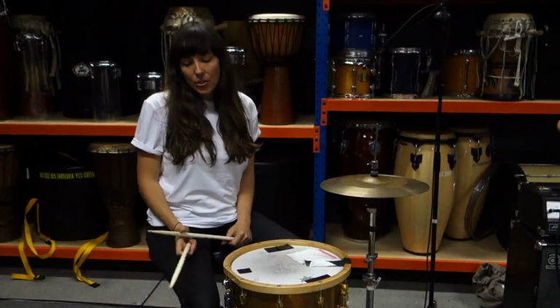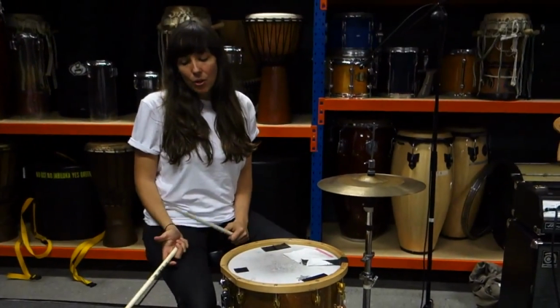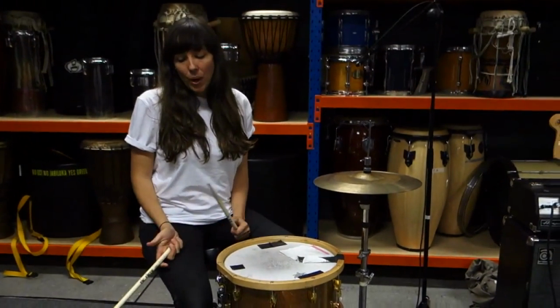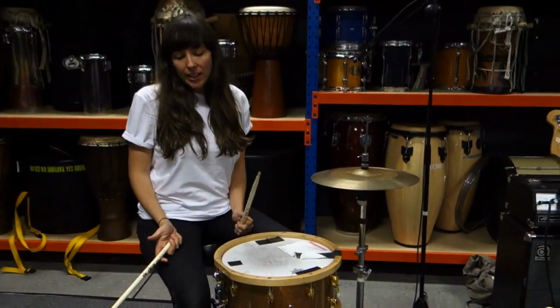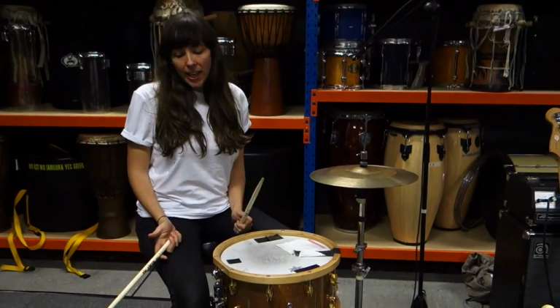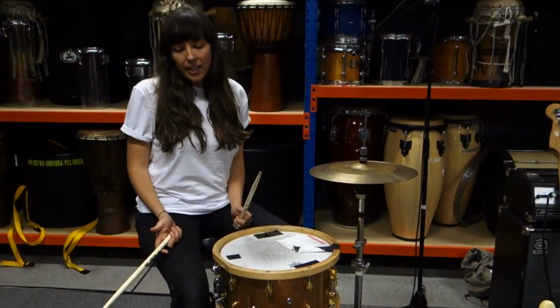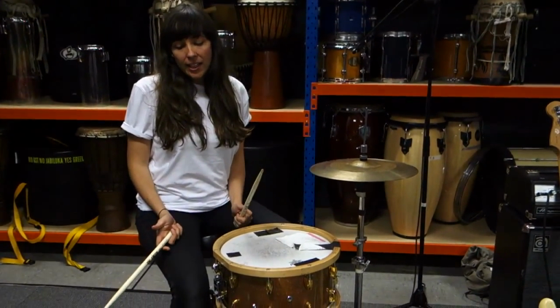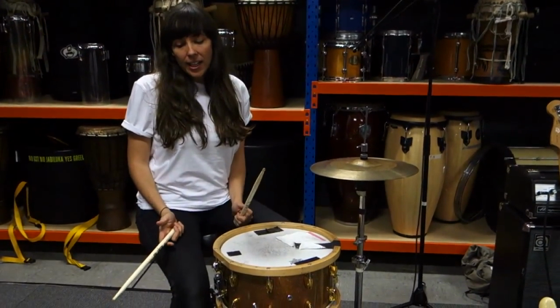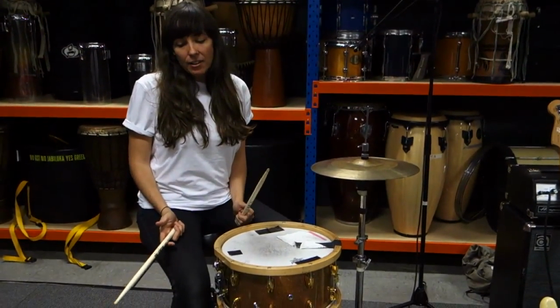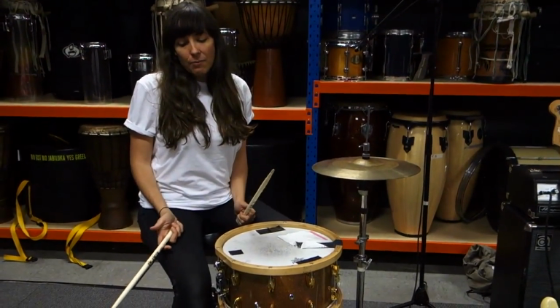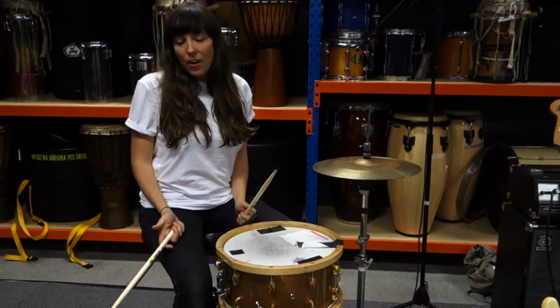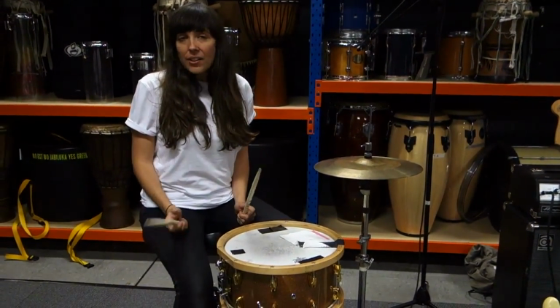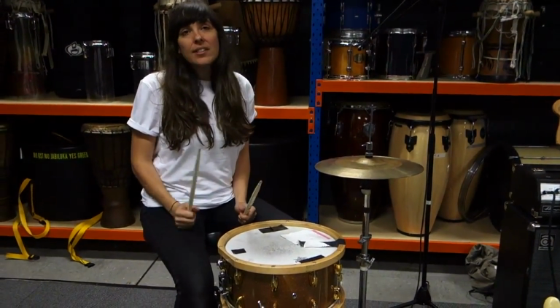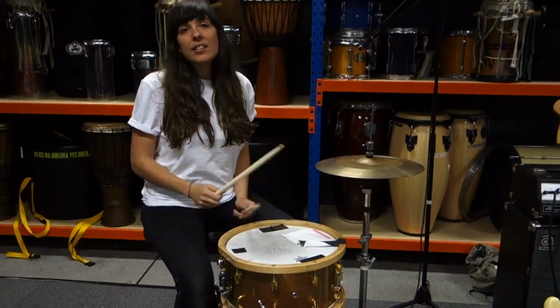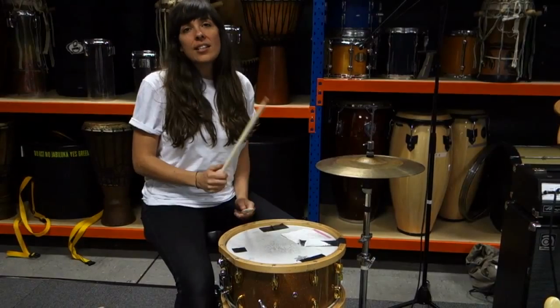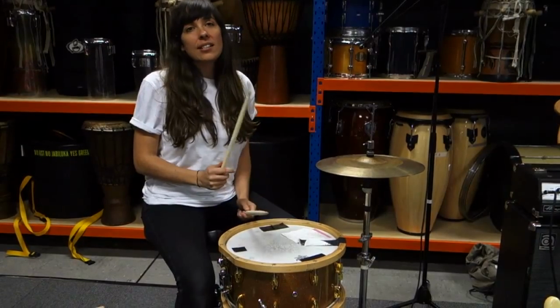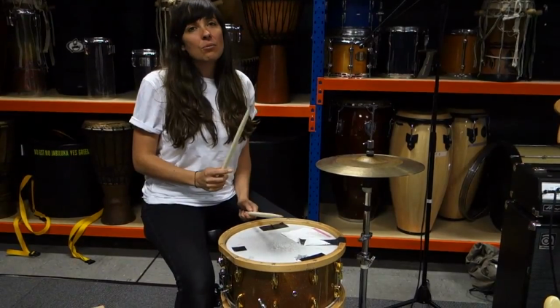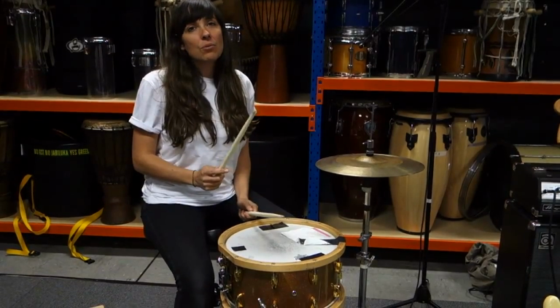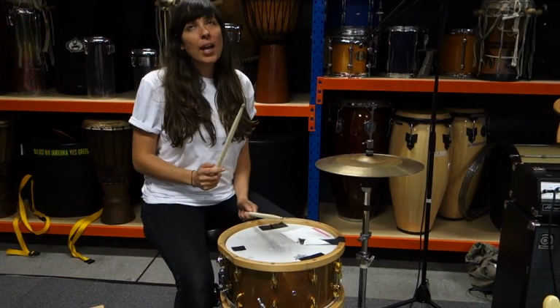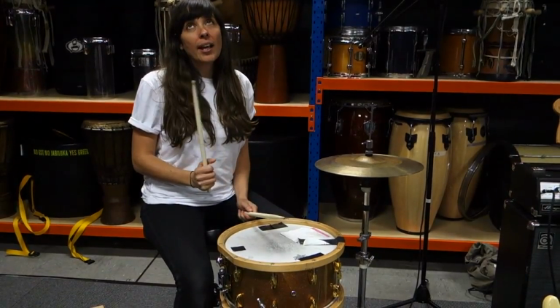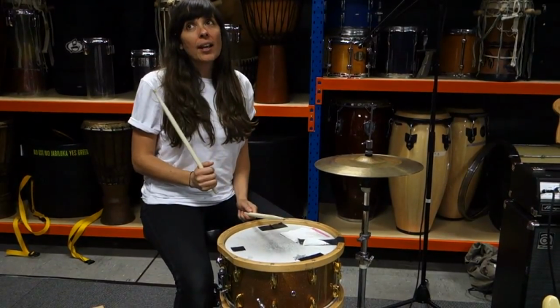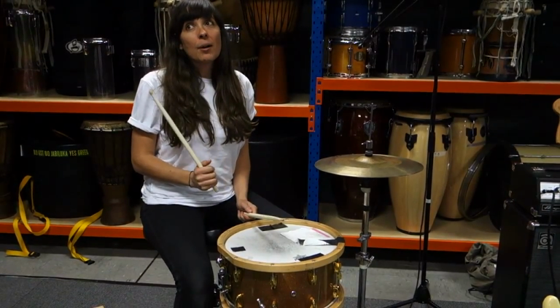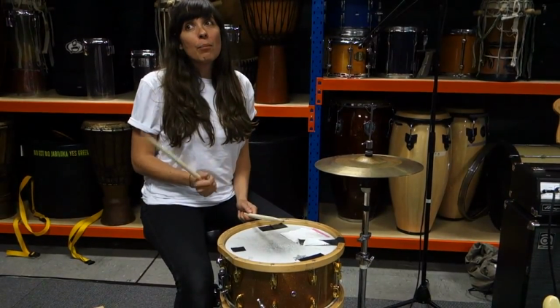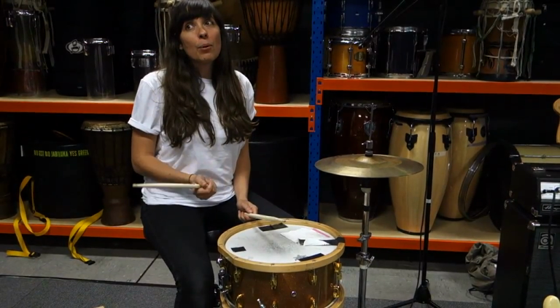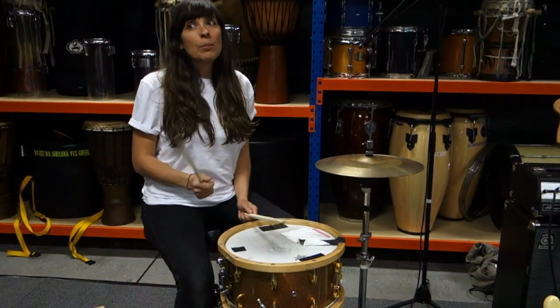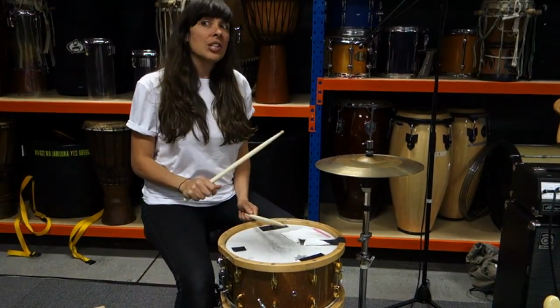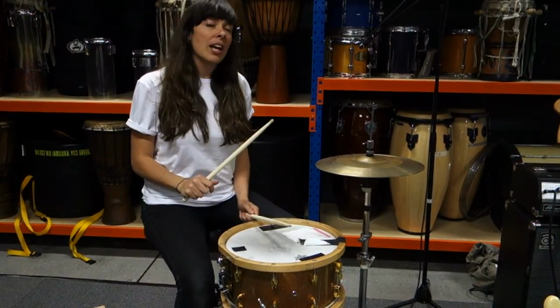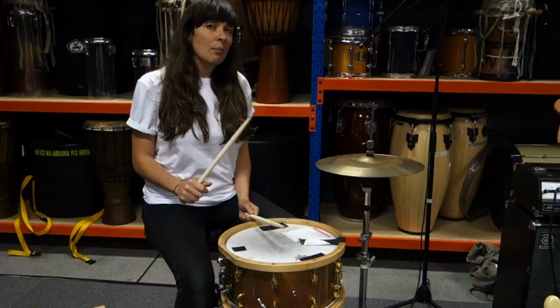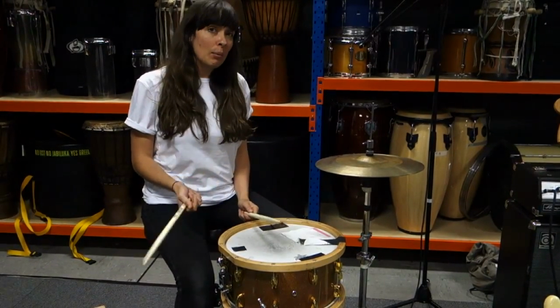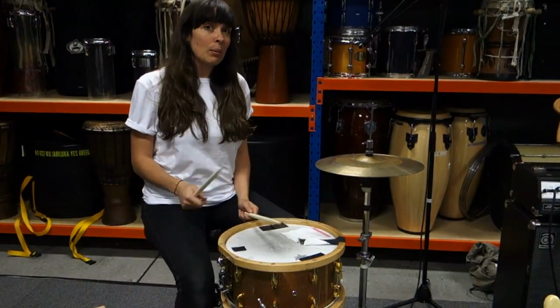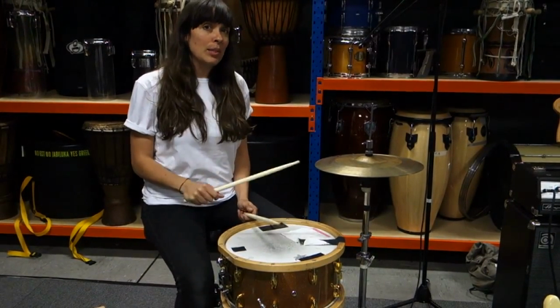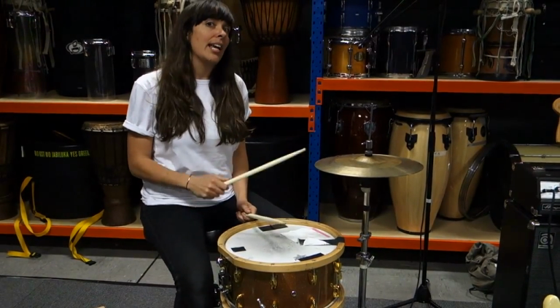So Wild Thing — the verse is like boom chick, boom boom chick.